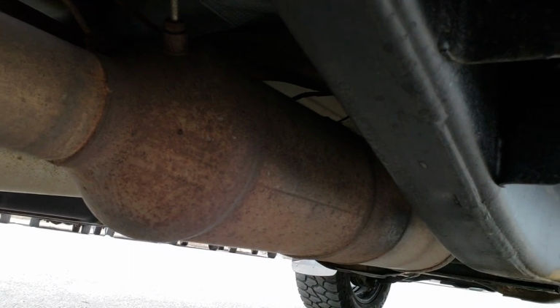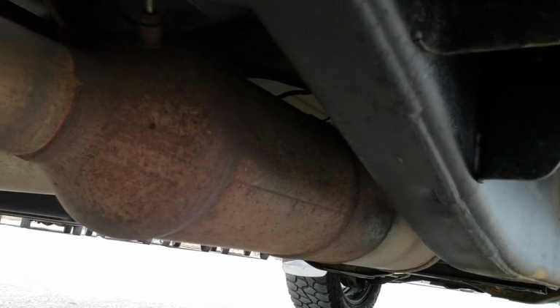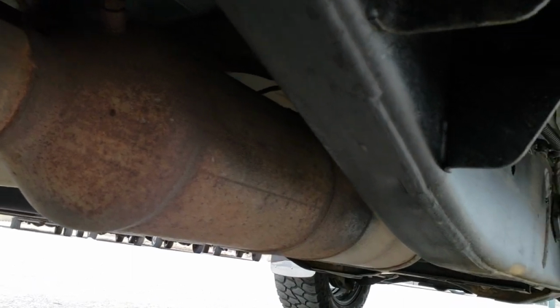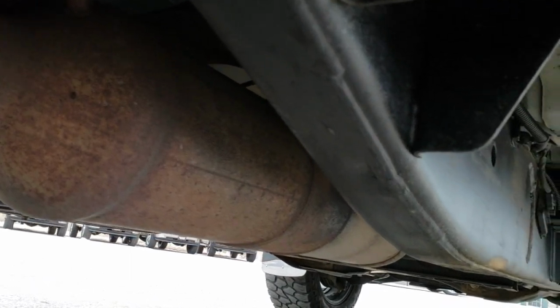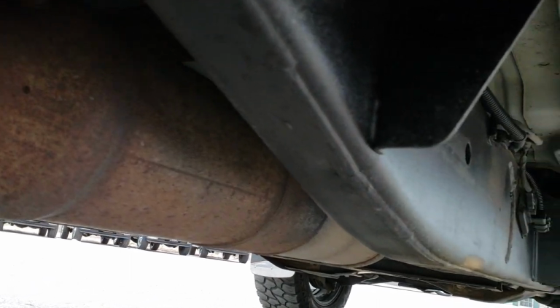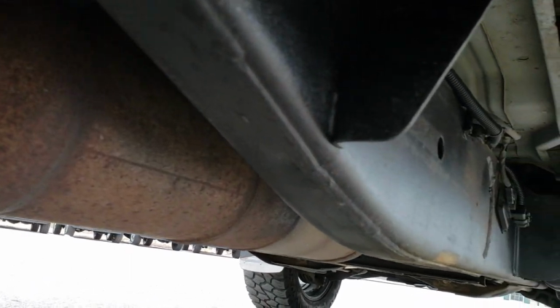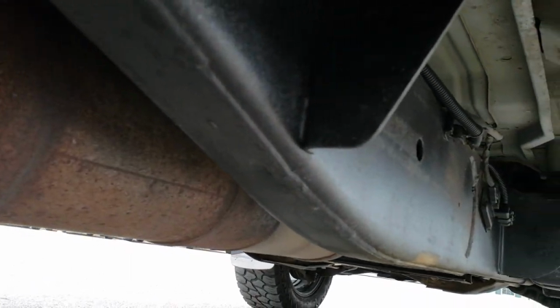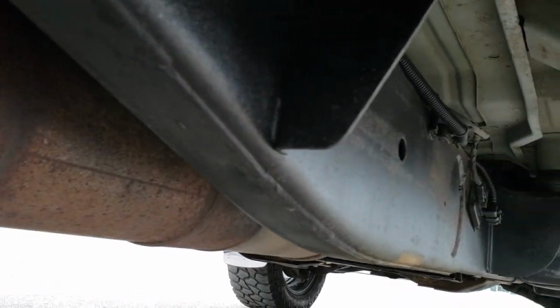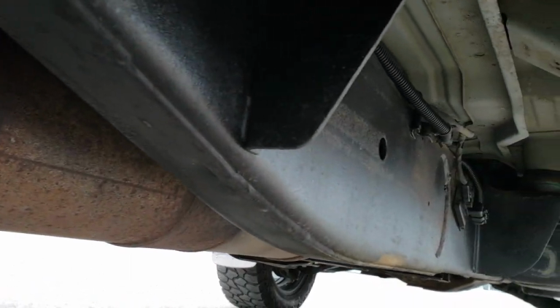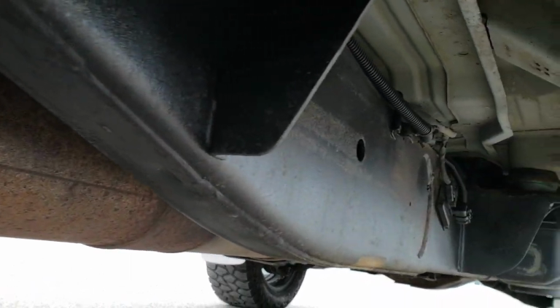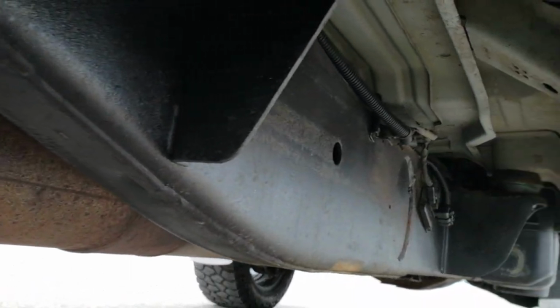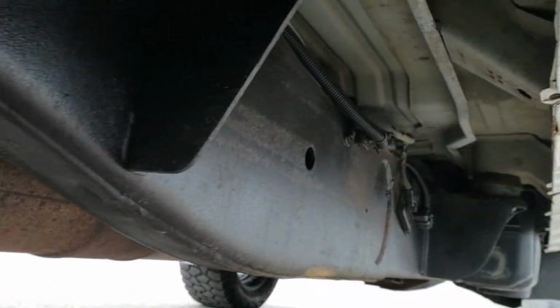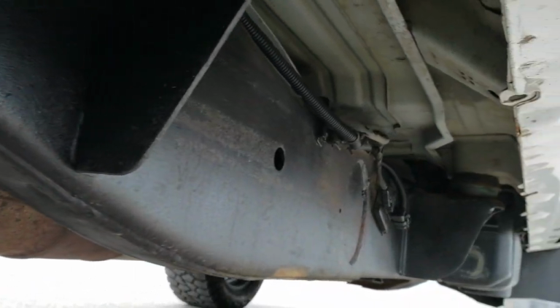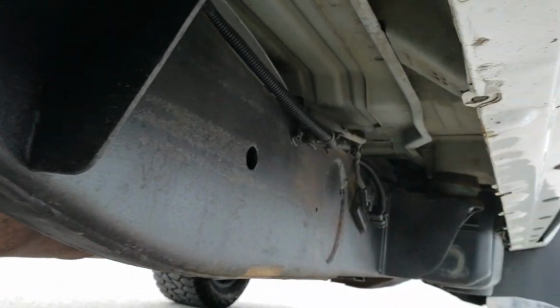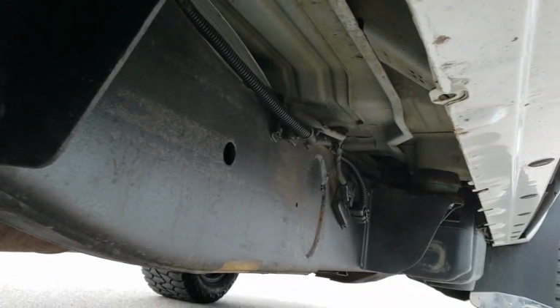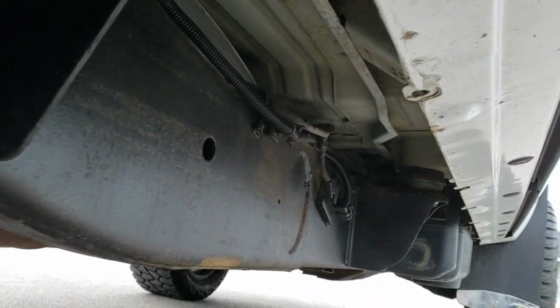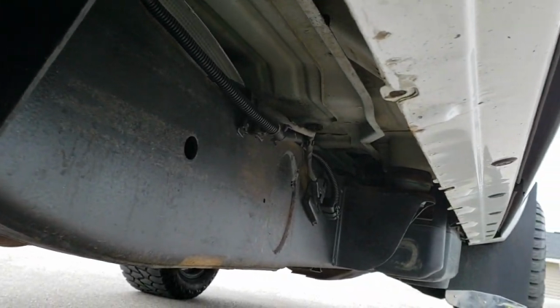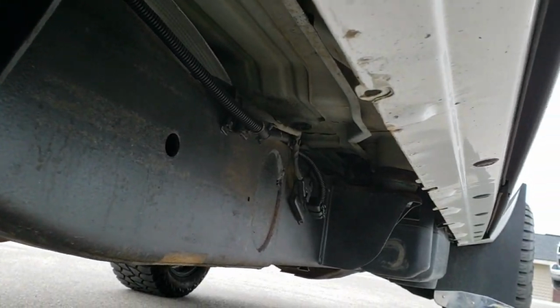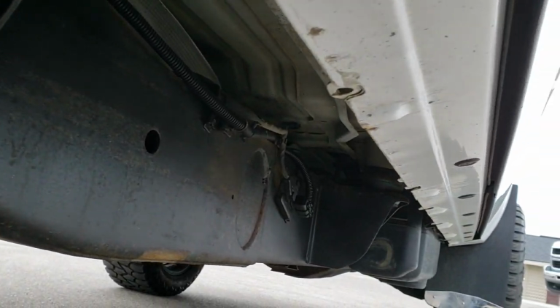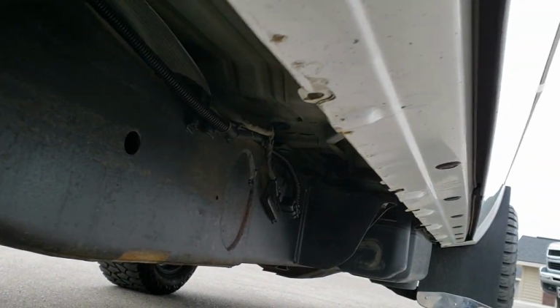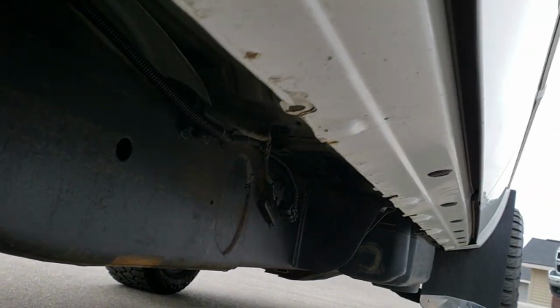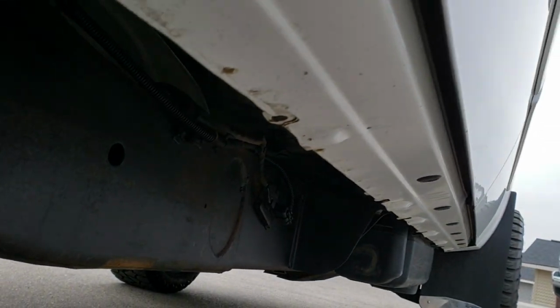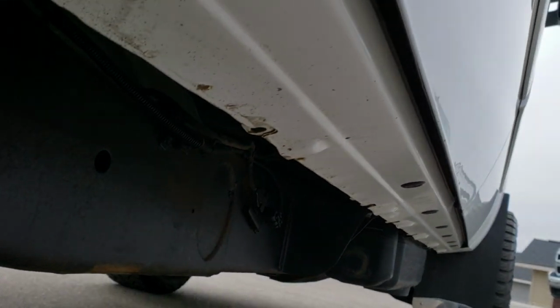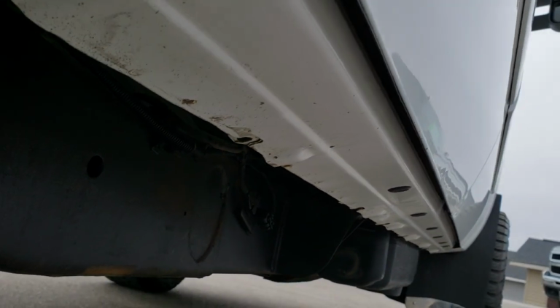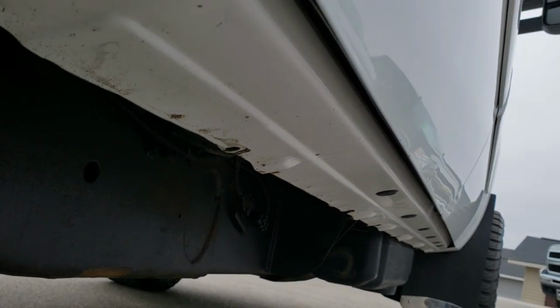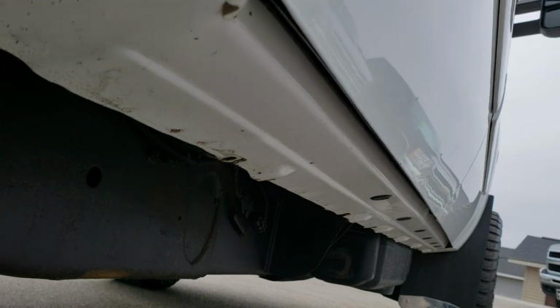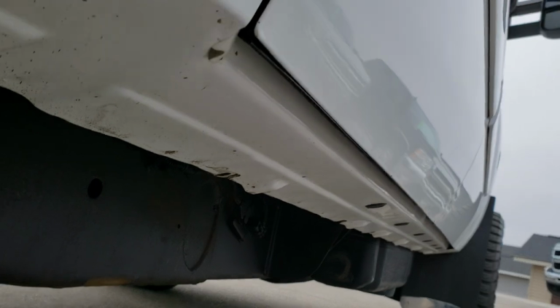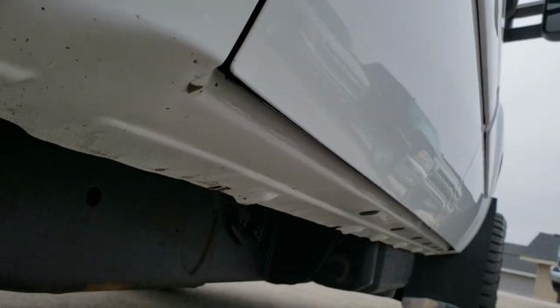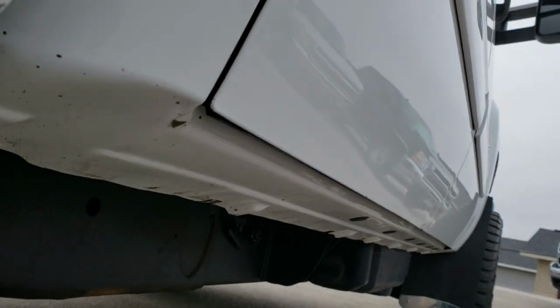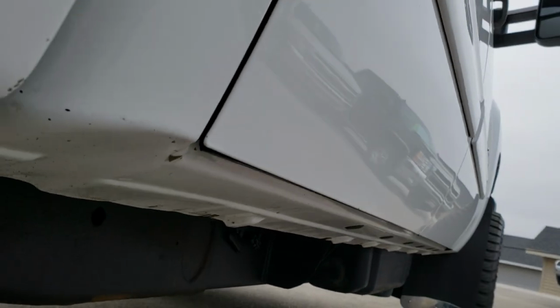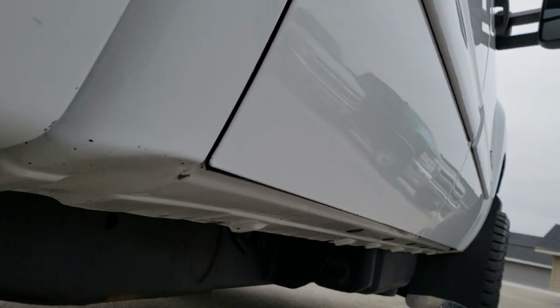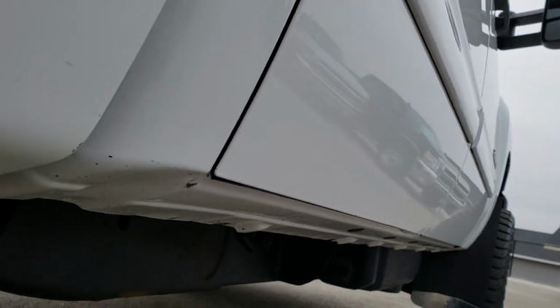Looks like it has most of the factory exhaust. The lower rockers all look really good as well.